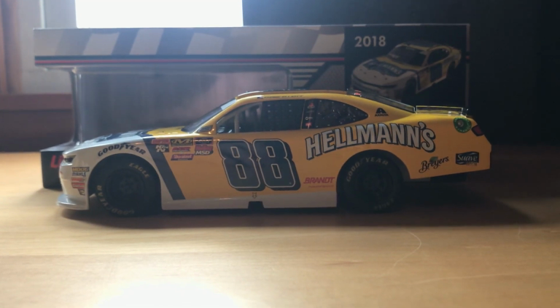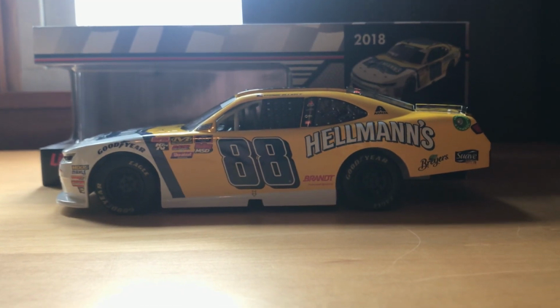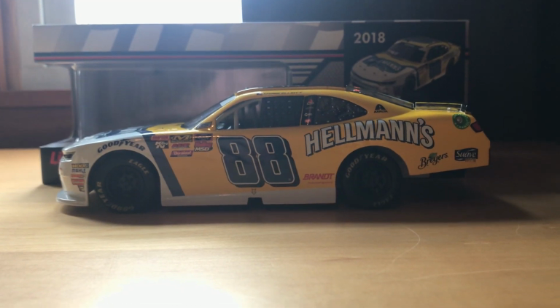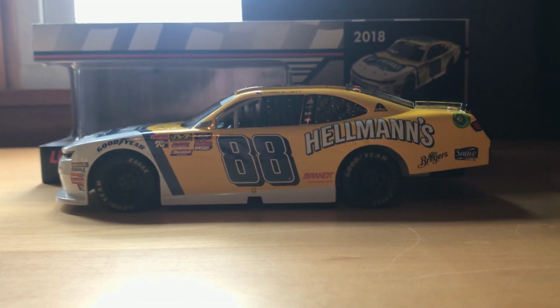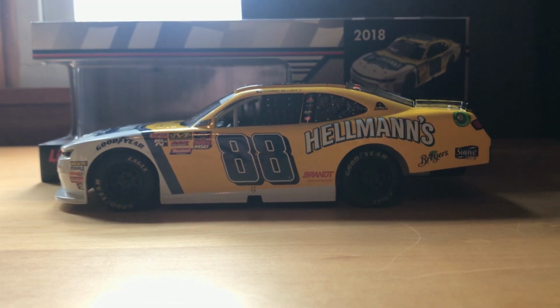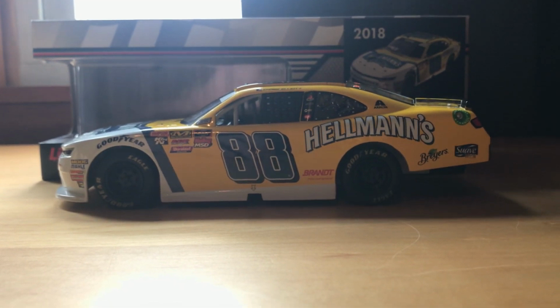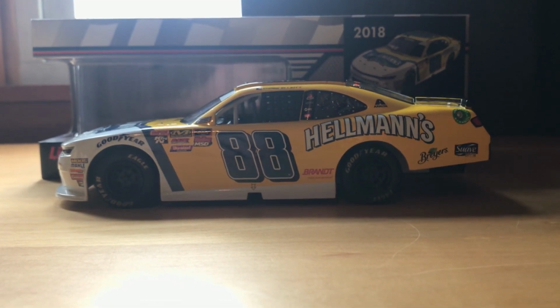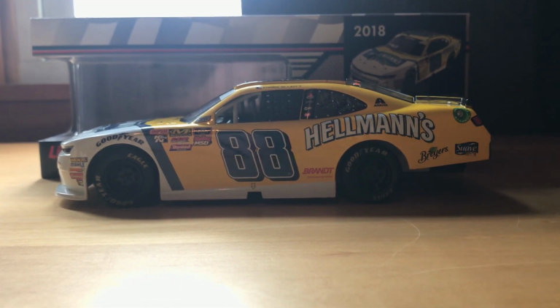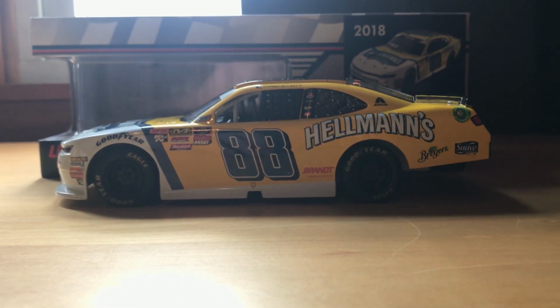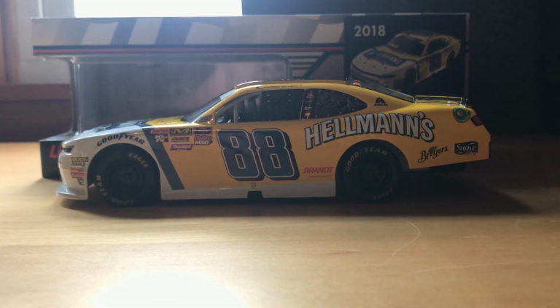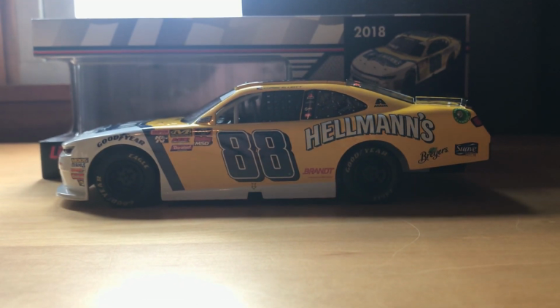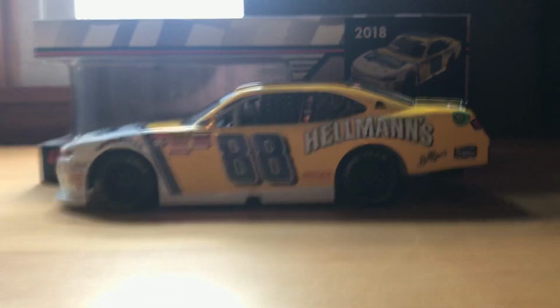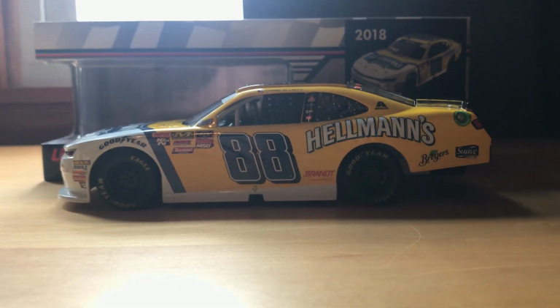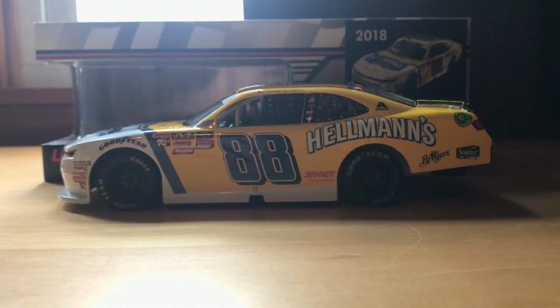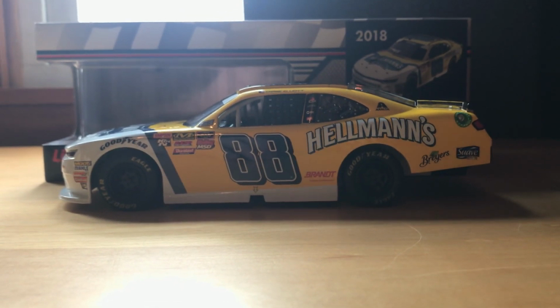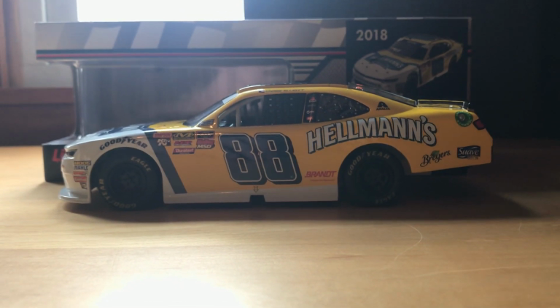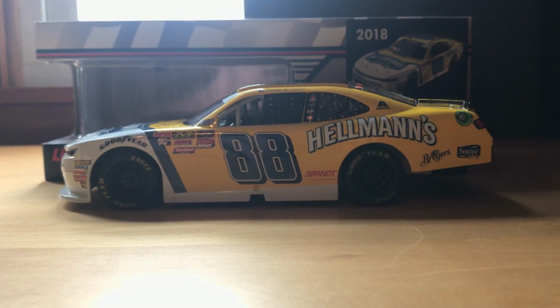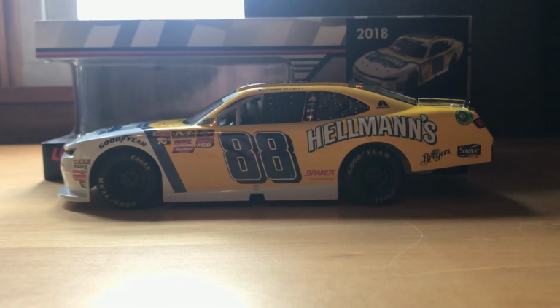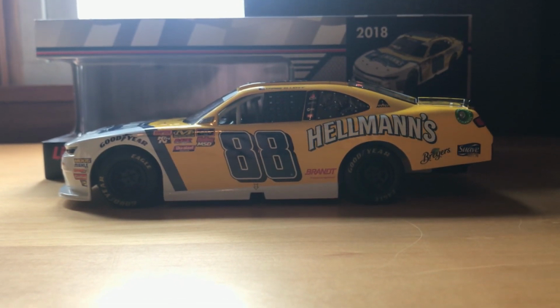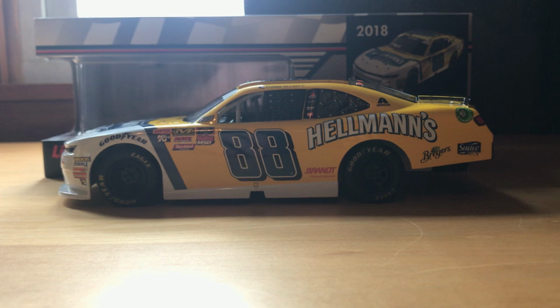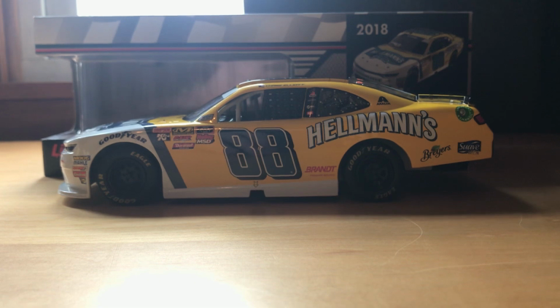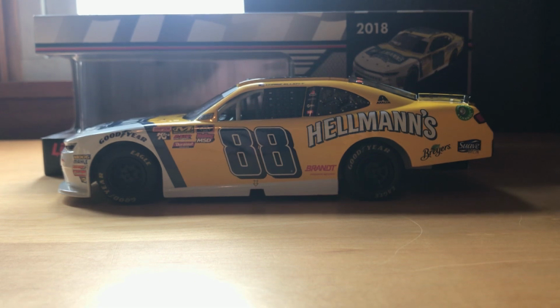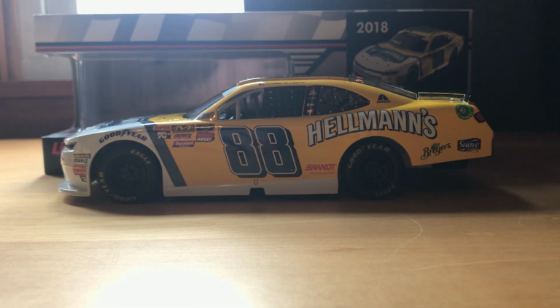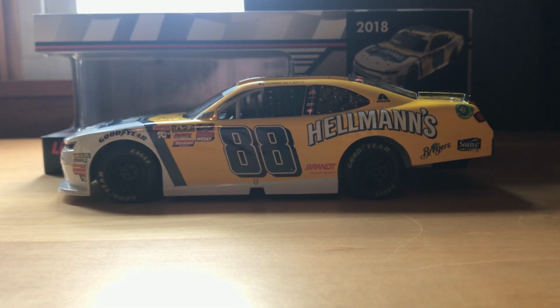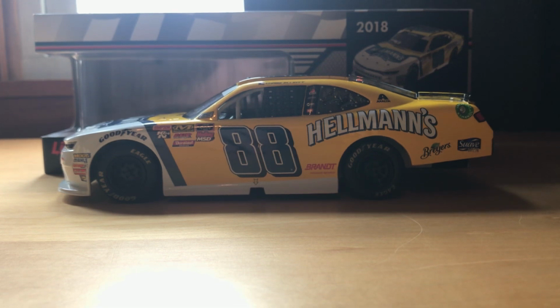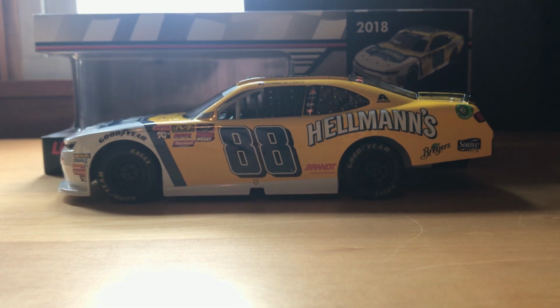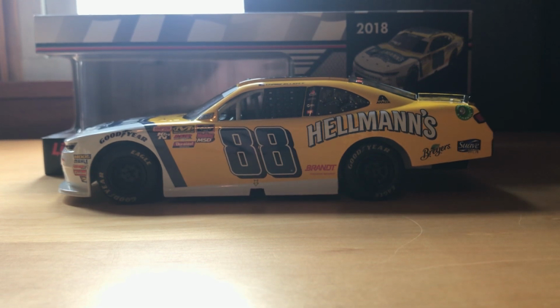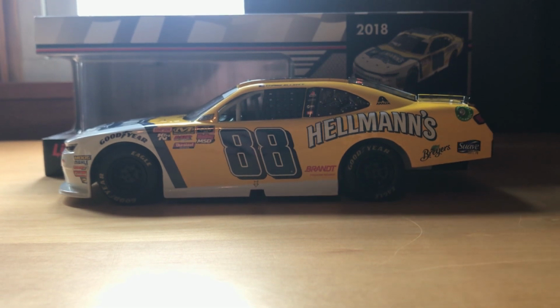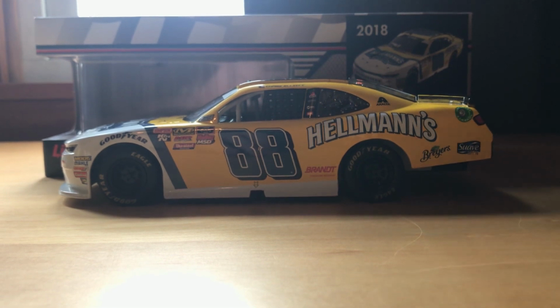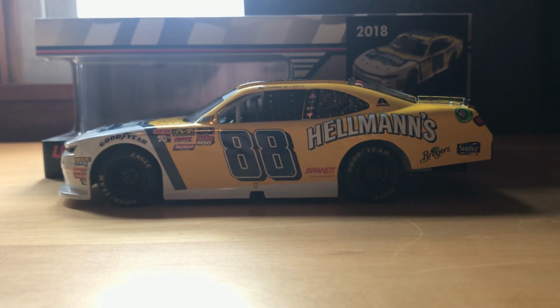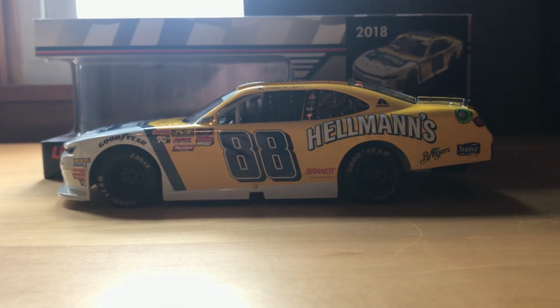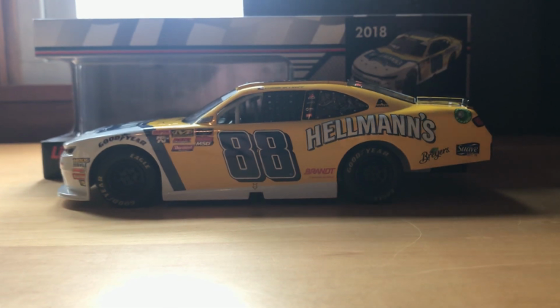Pretty plain design. Simple three colors — you got the yellow, the navy blue, and white.